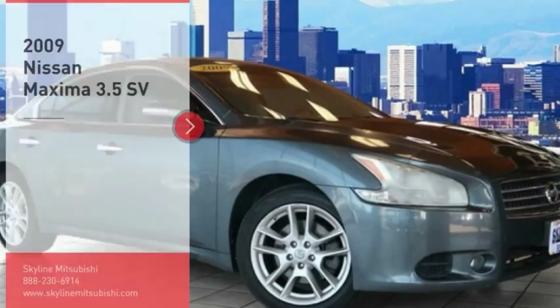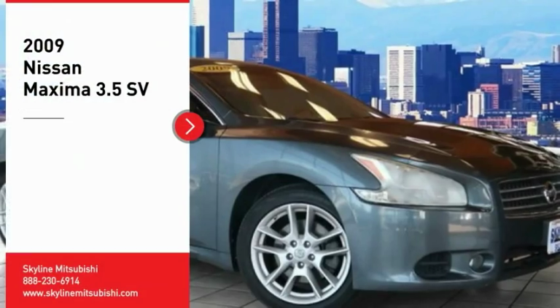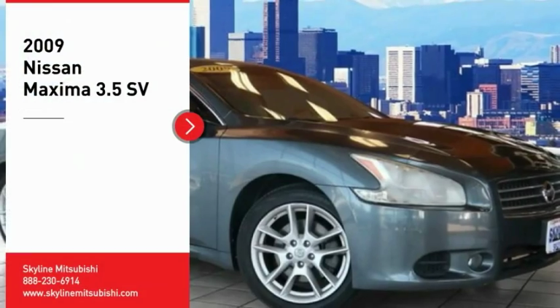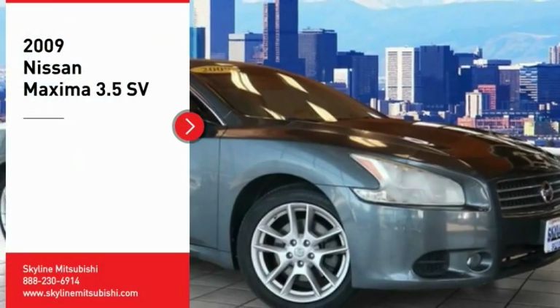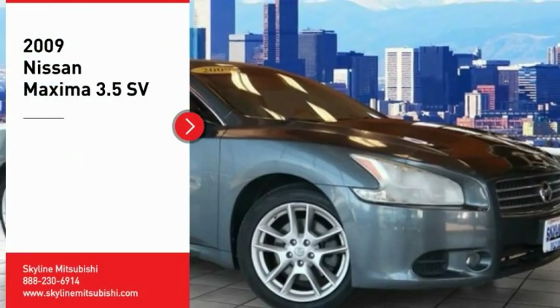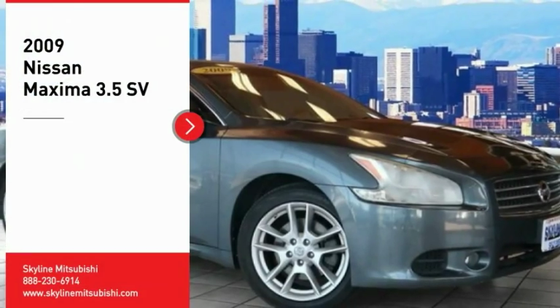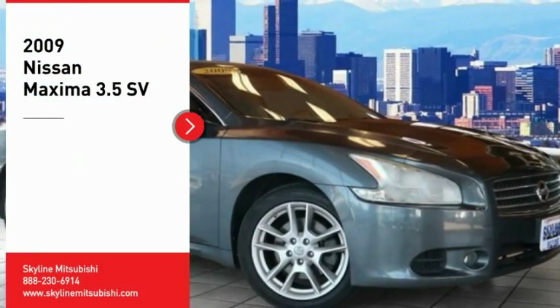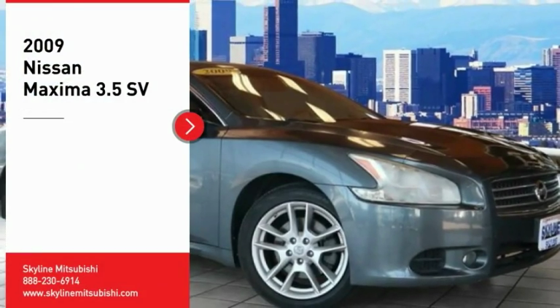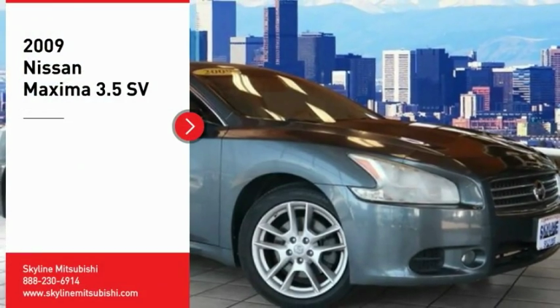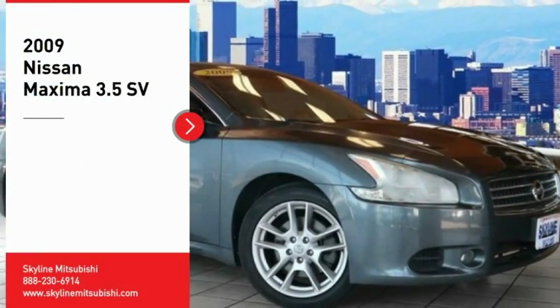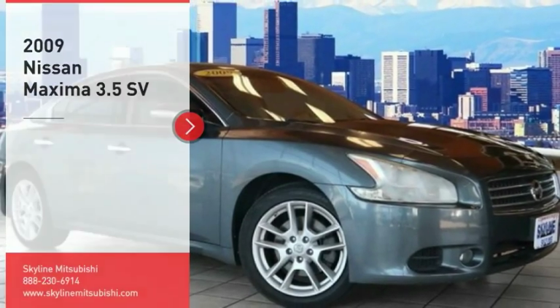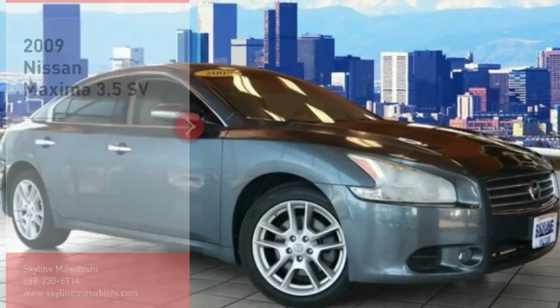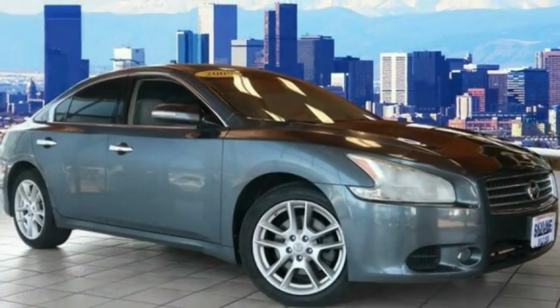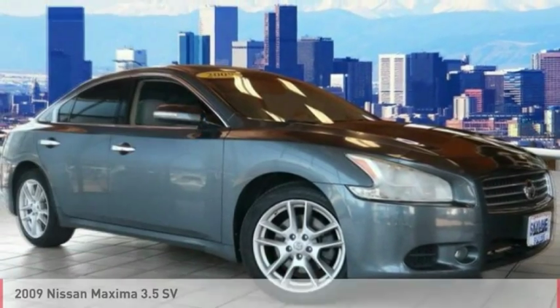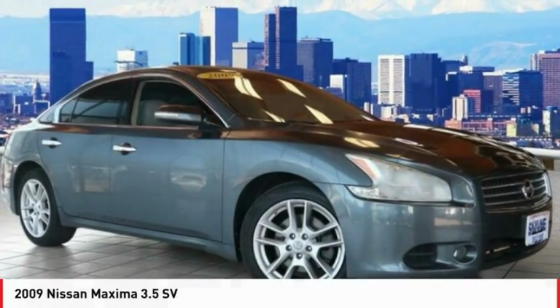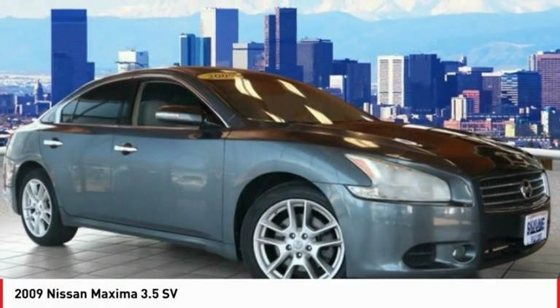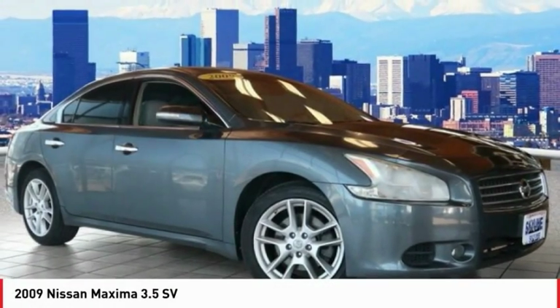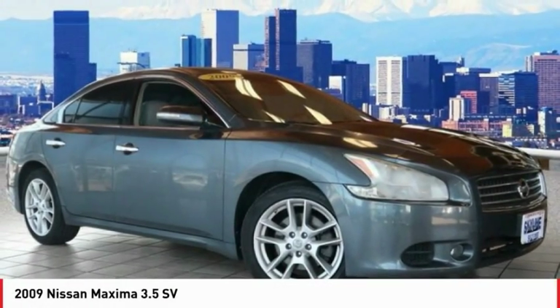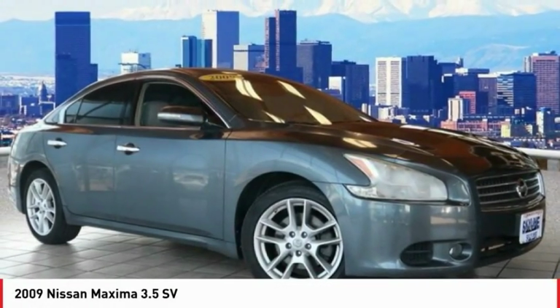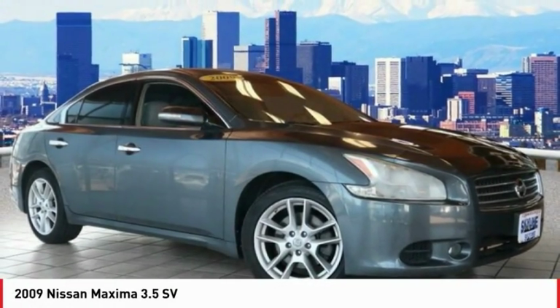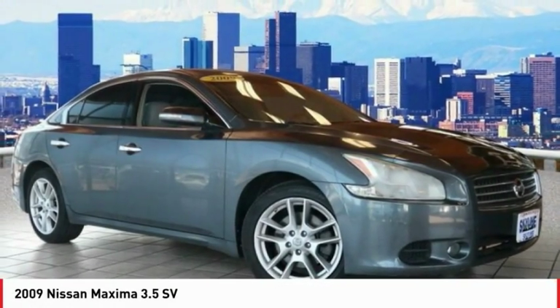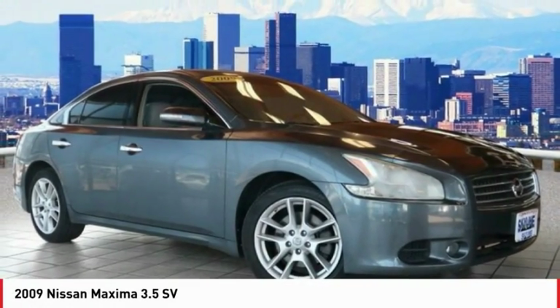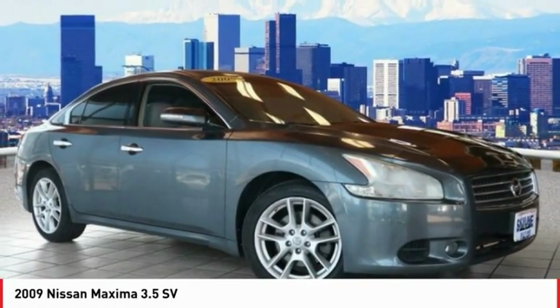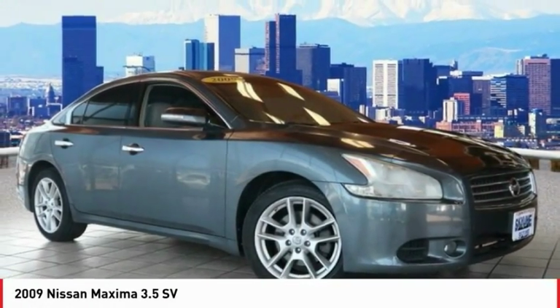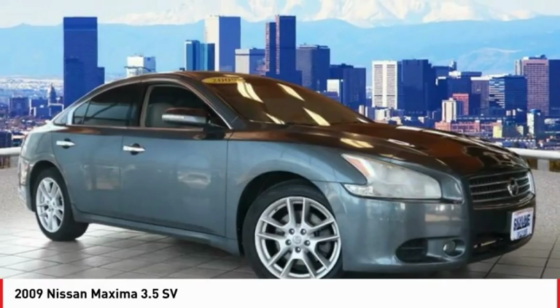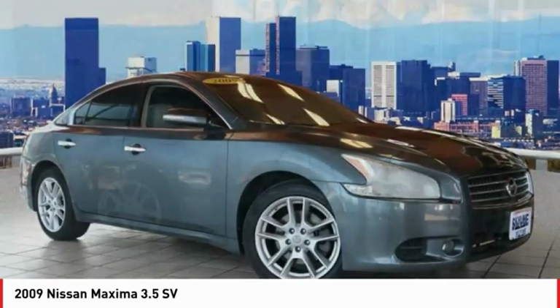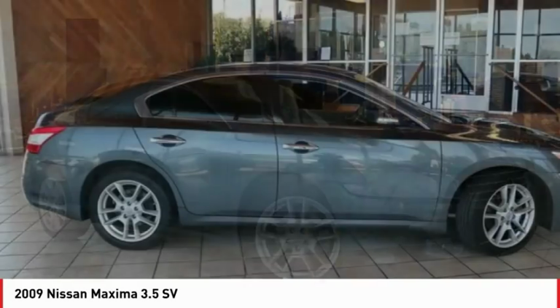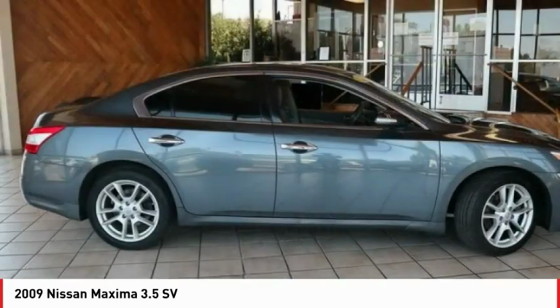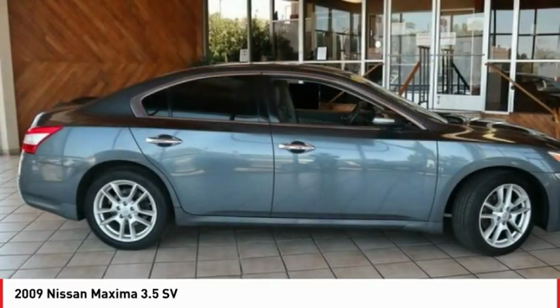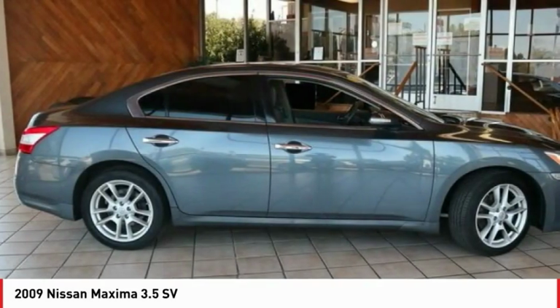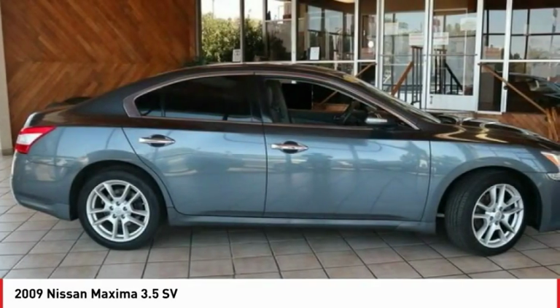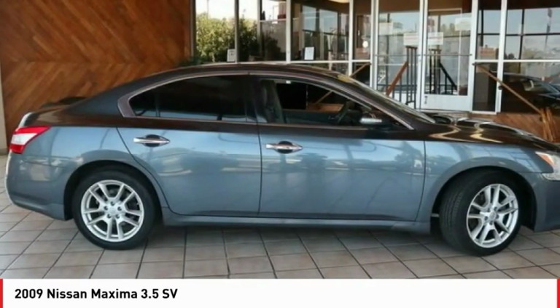Looking for the right vehicle? Check out the 2009 Maxima. Maxima offers elegance with an edge.